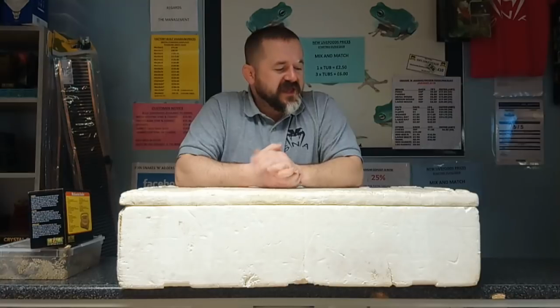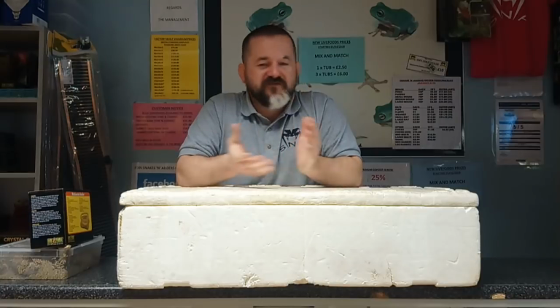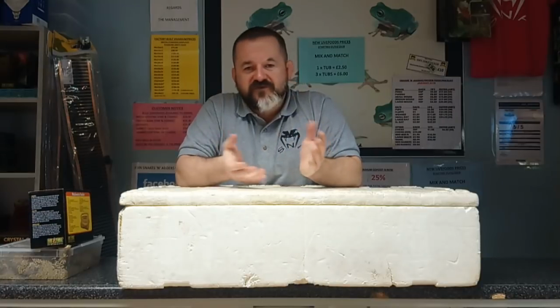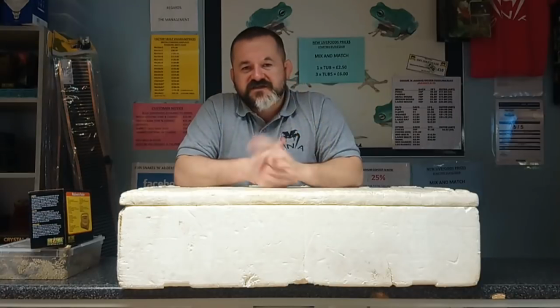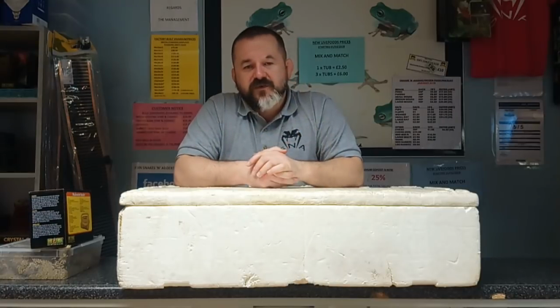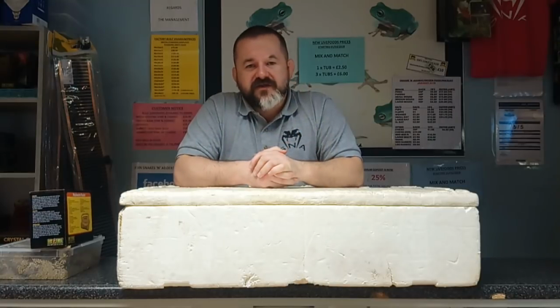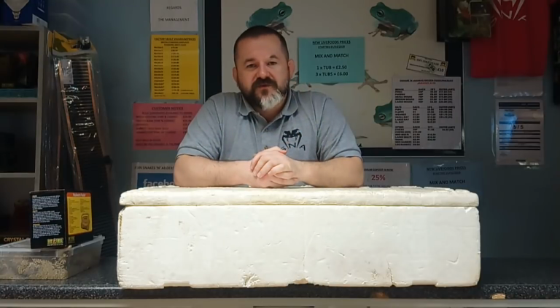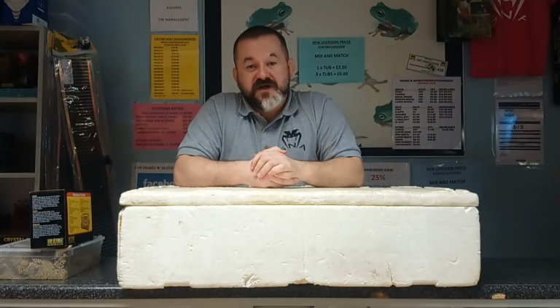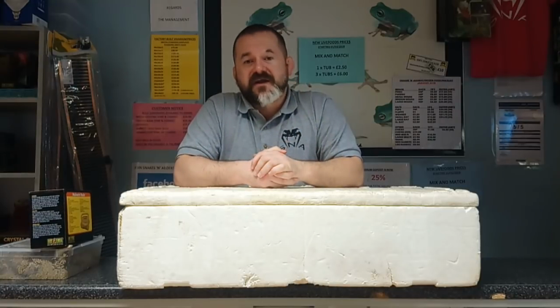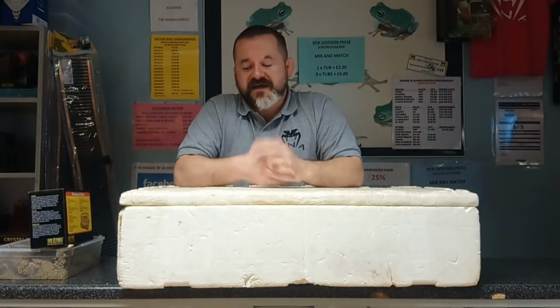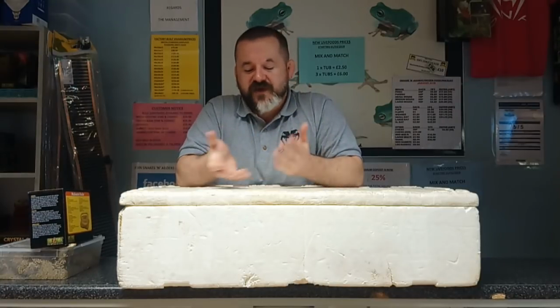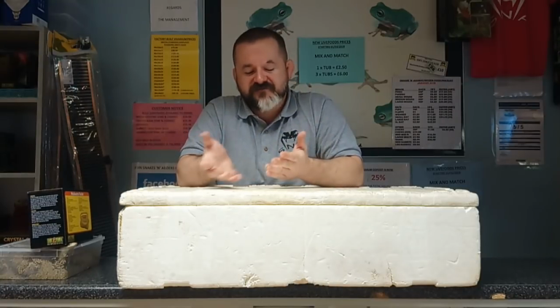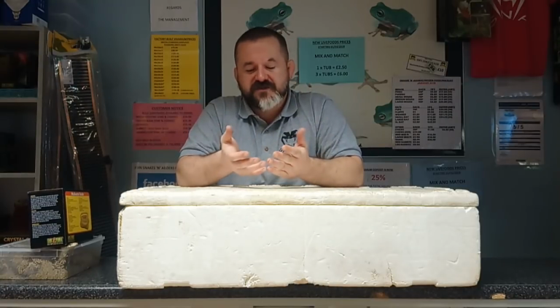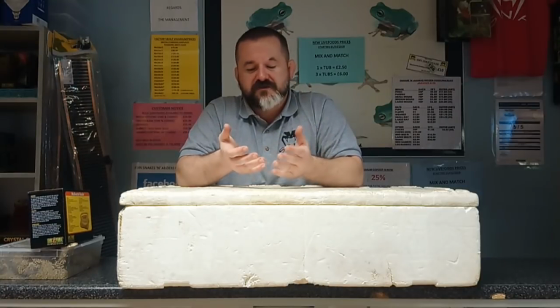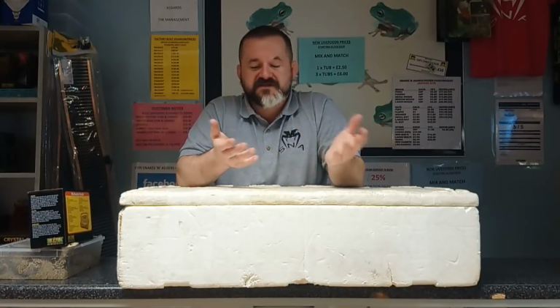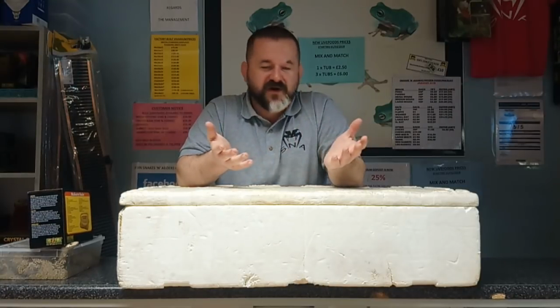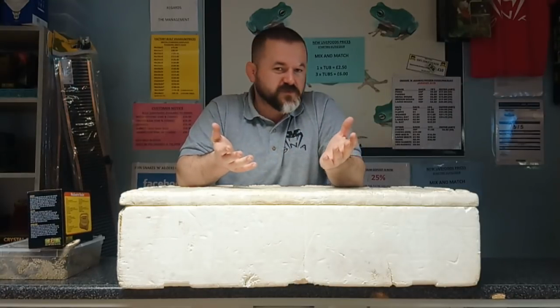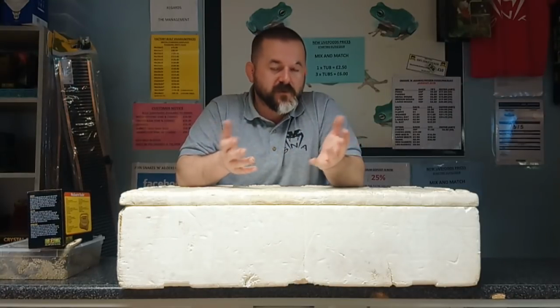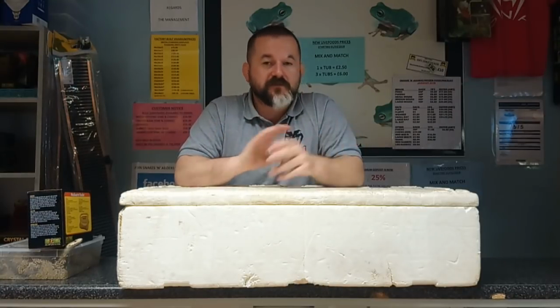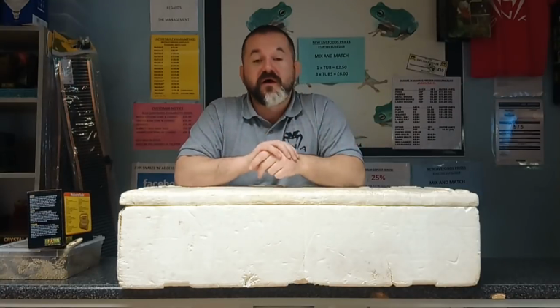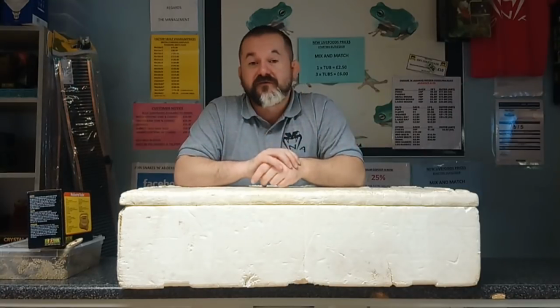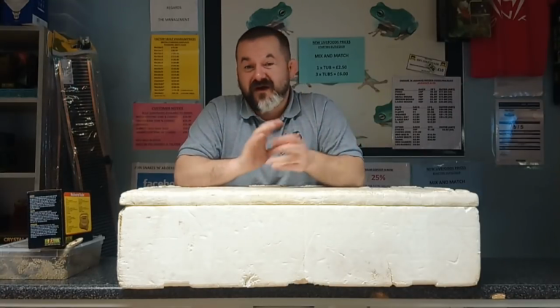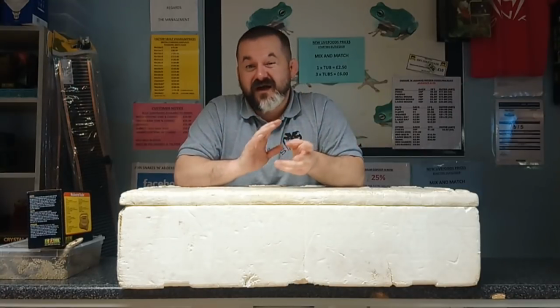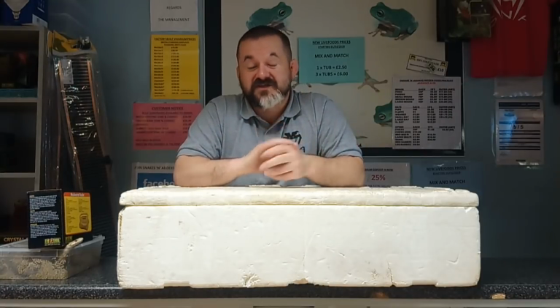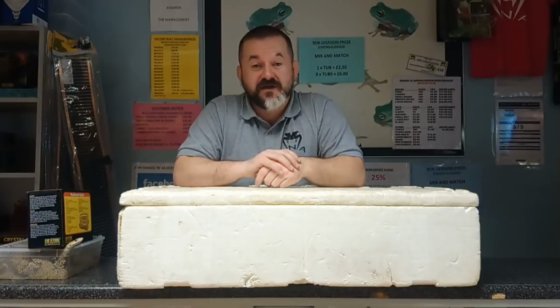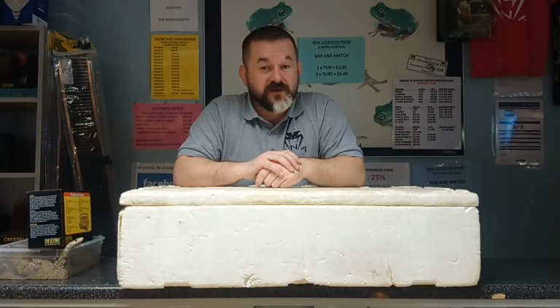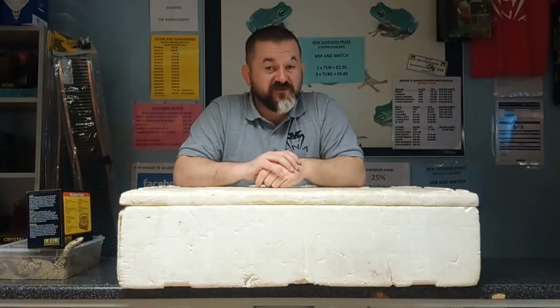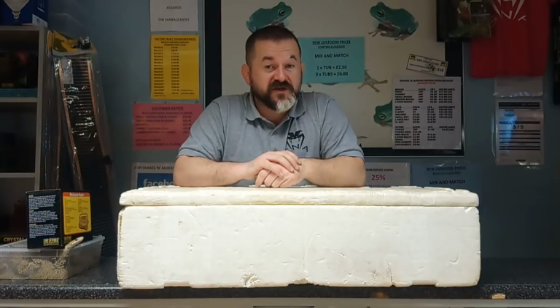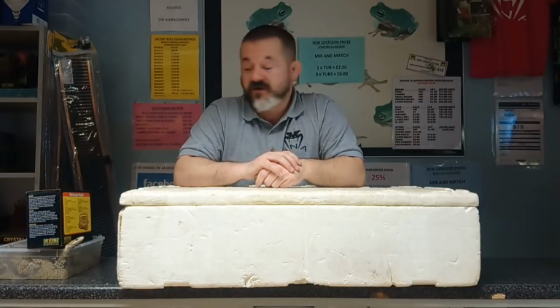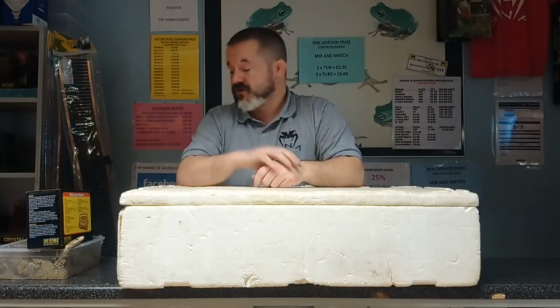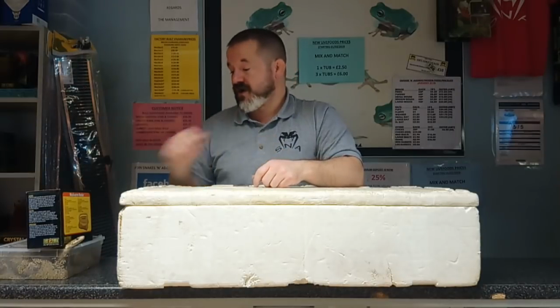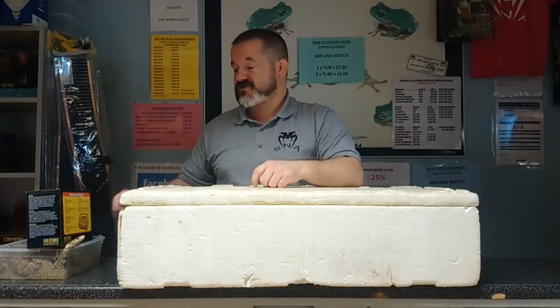If we end up with so many eggs that we have to use the master box, we will, but initially we'll avoid it at all costs.